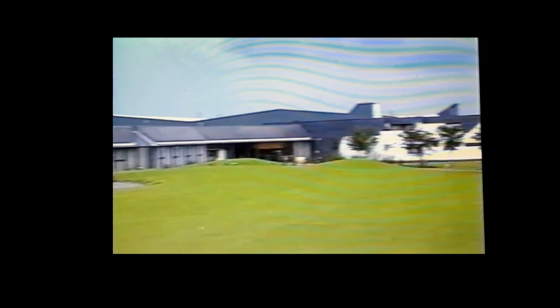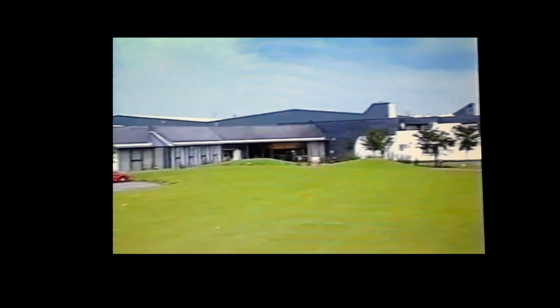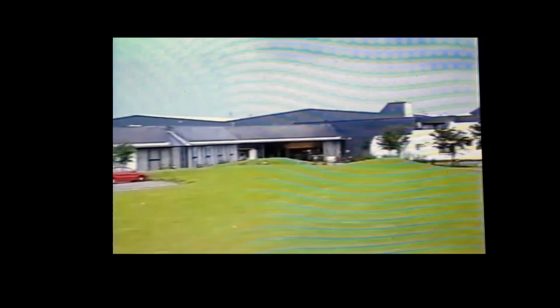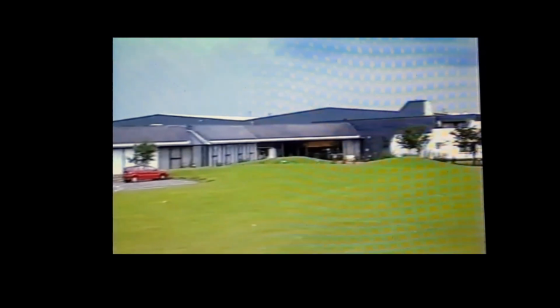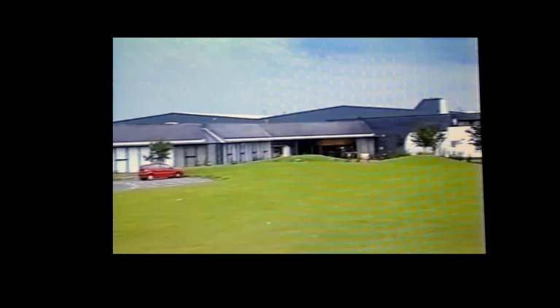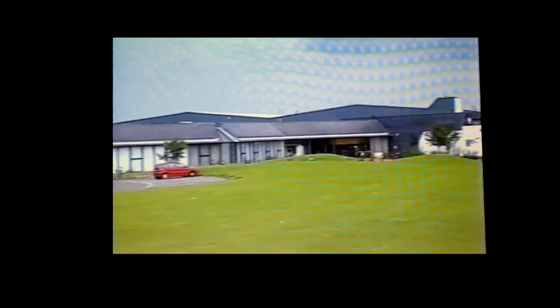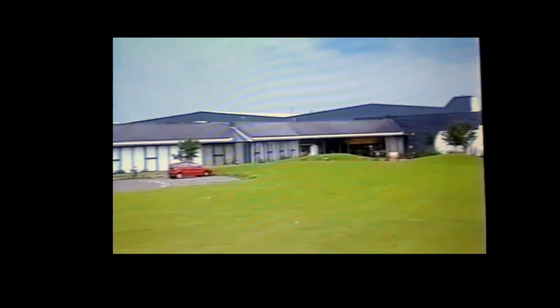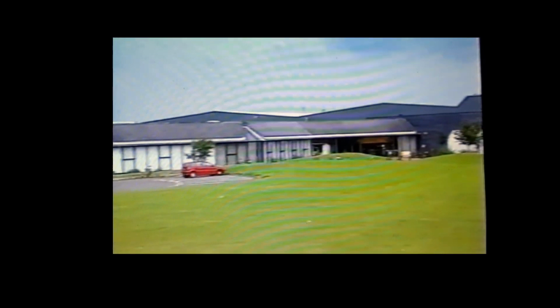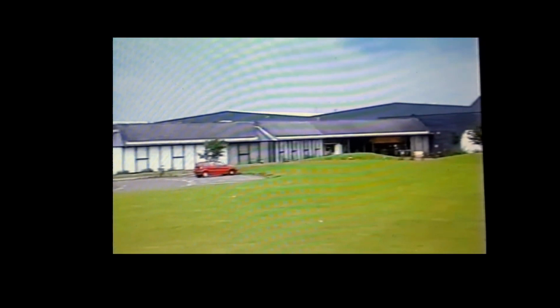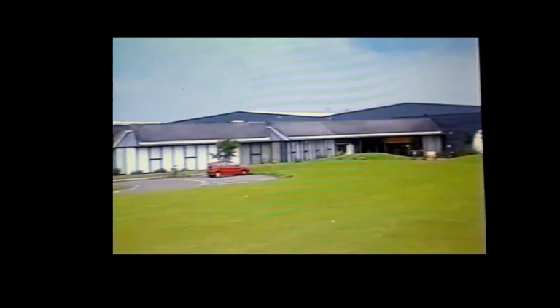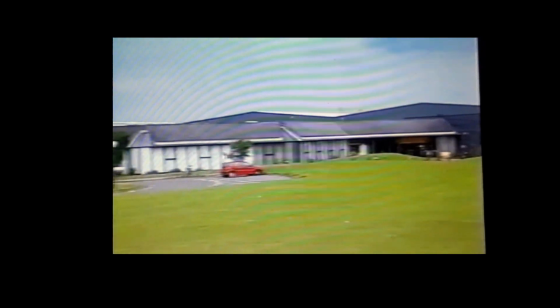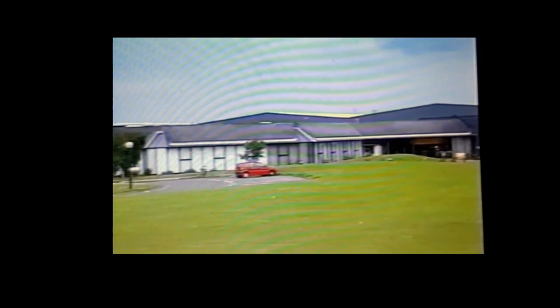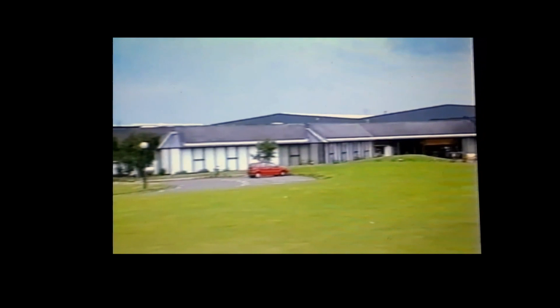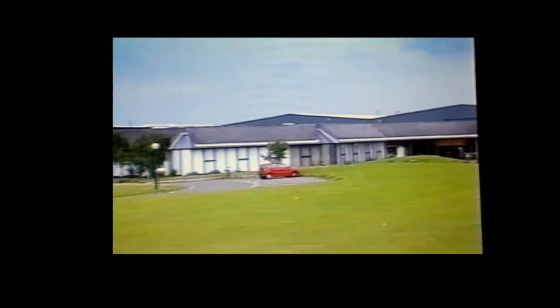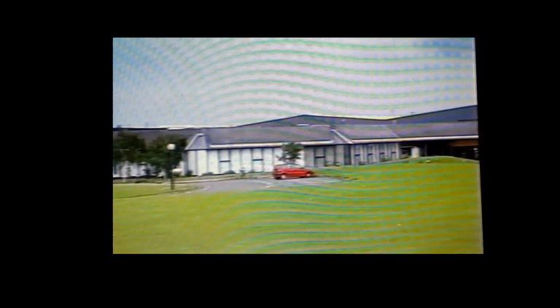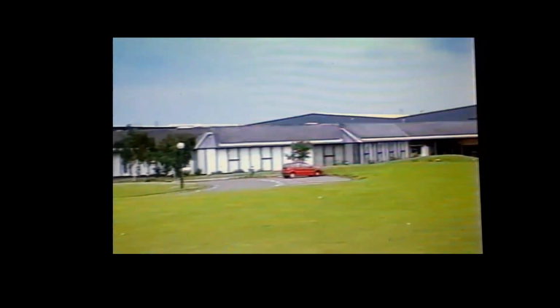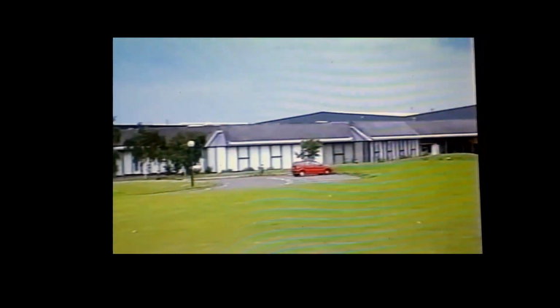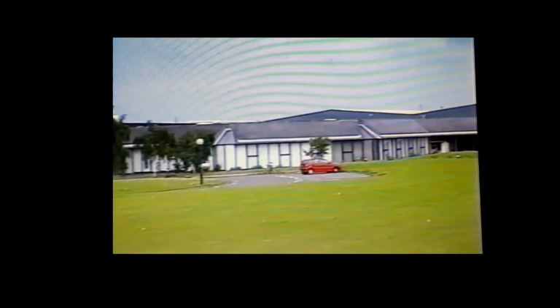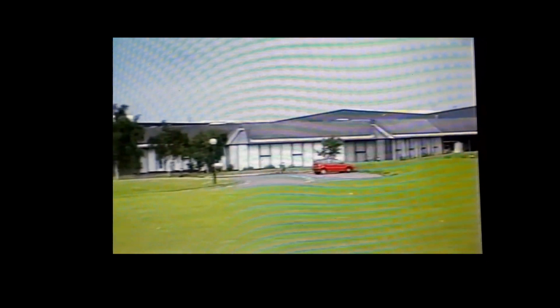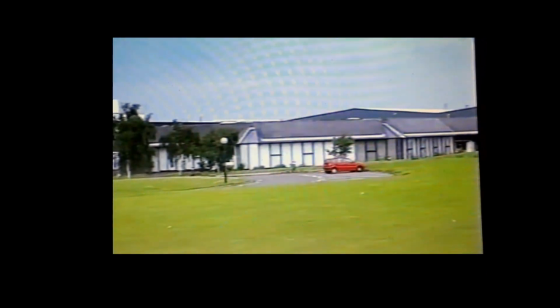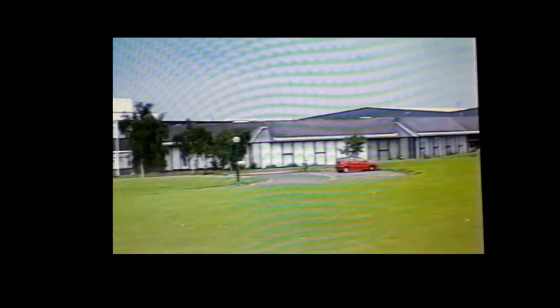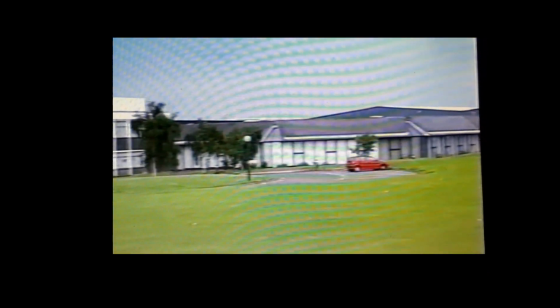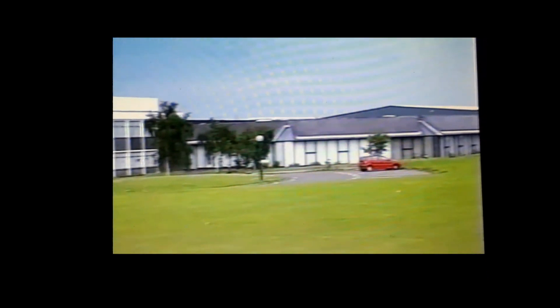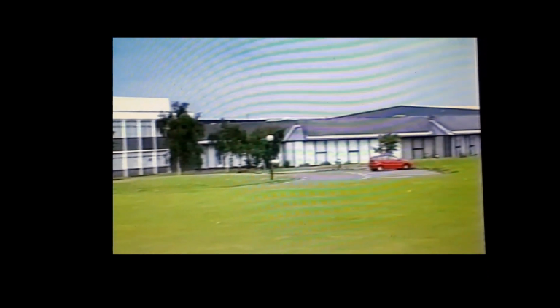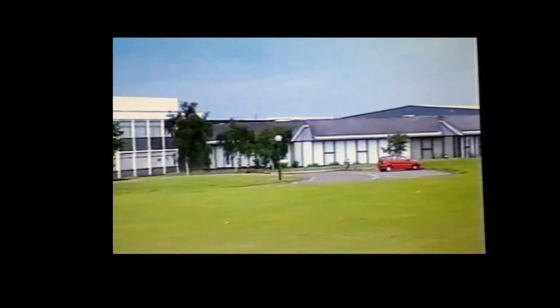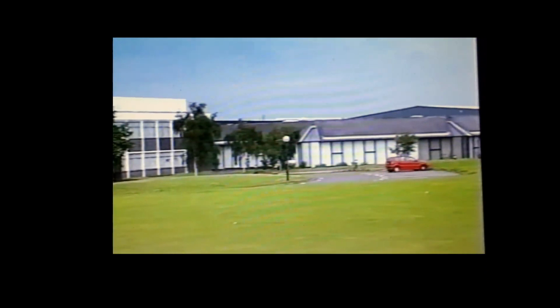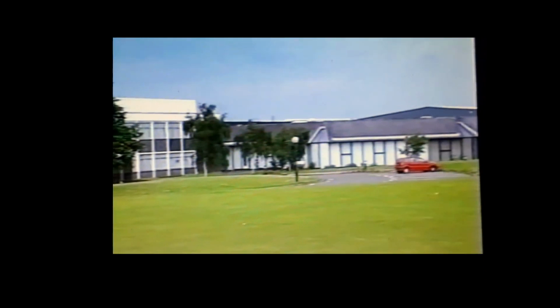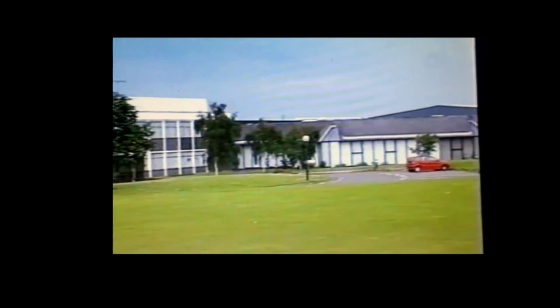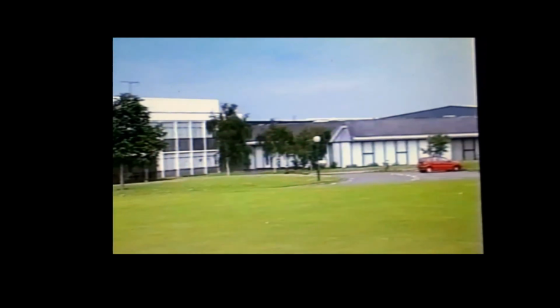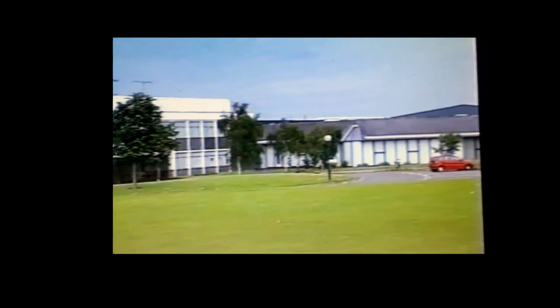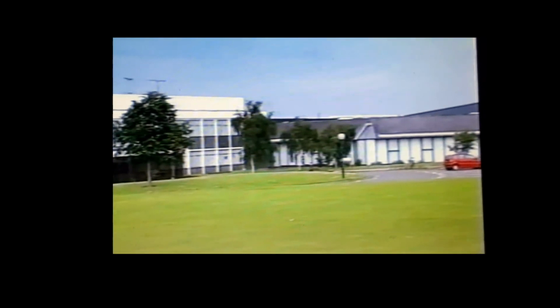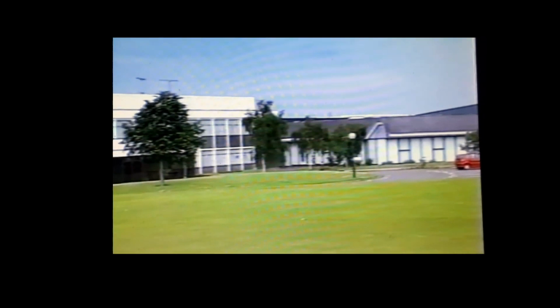The Mitsubishi building is strangely unobtrusive, its outline blending, however improbably, with its surroundings.